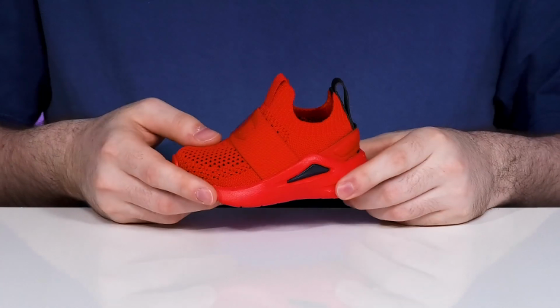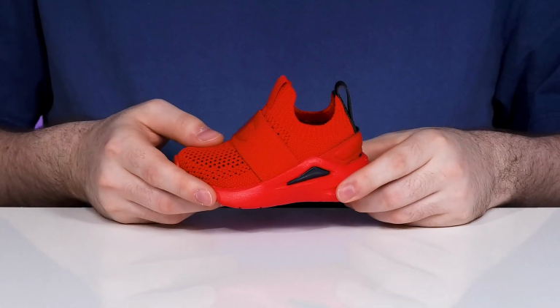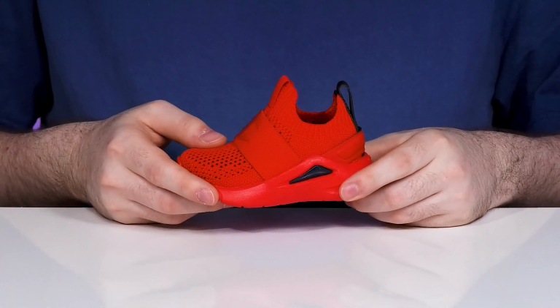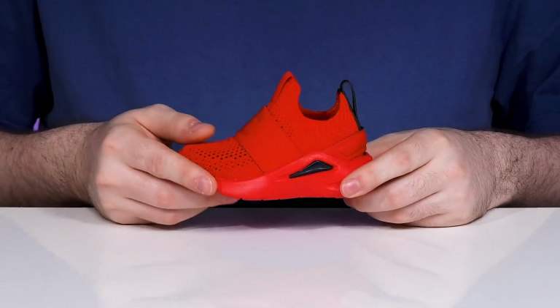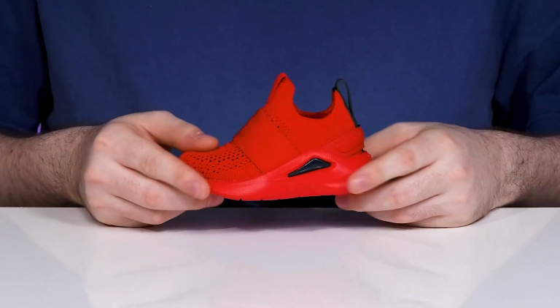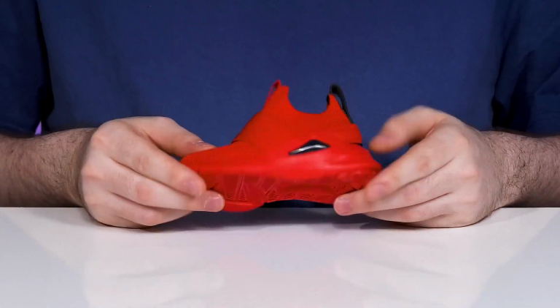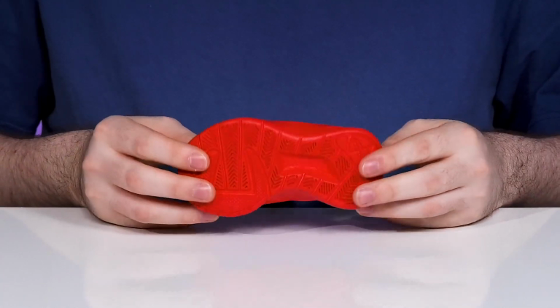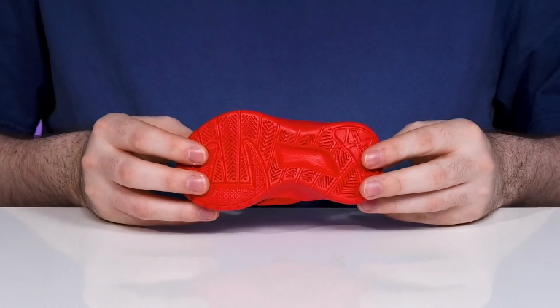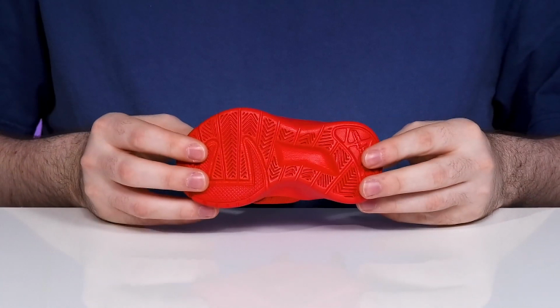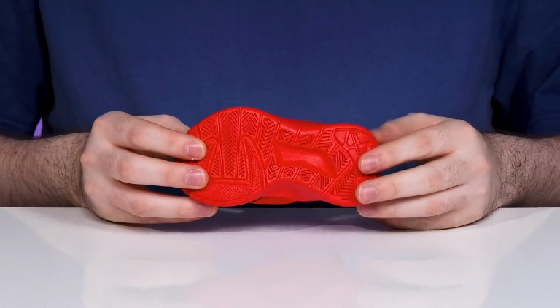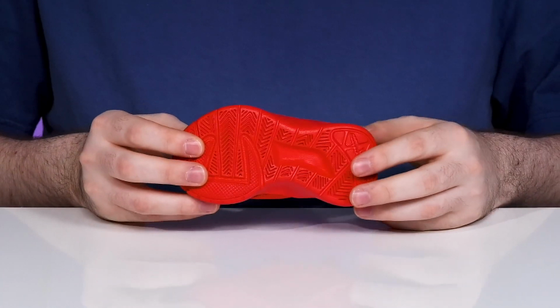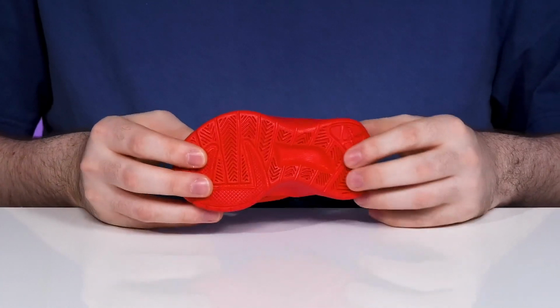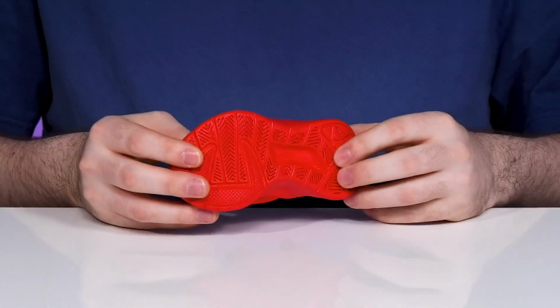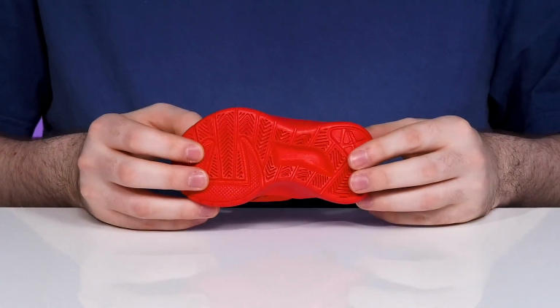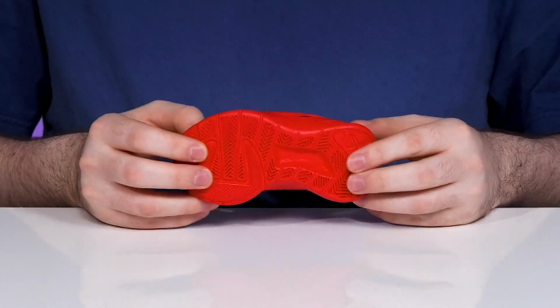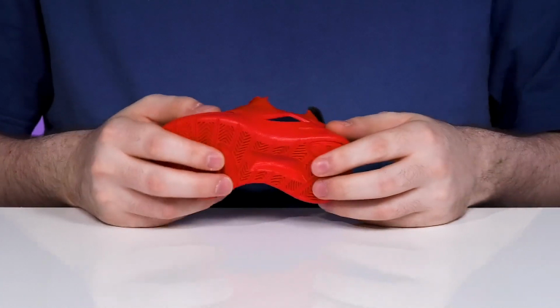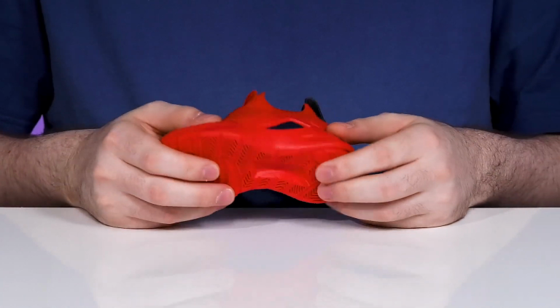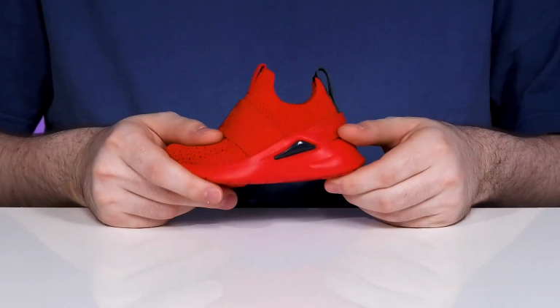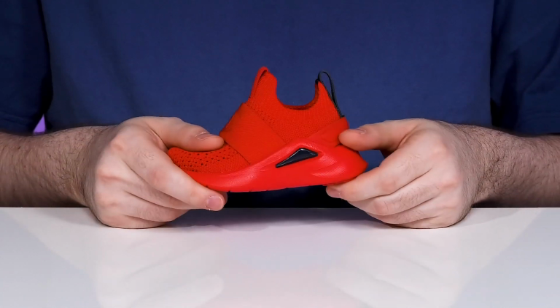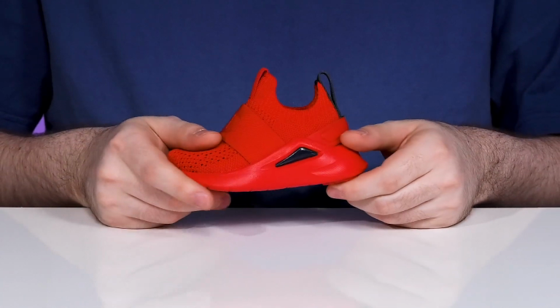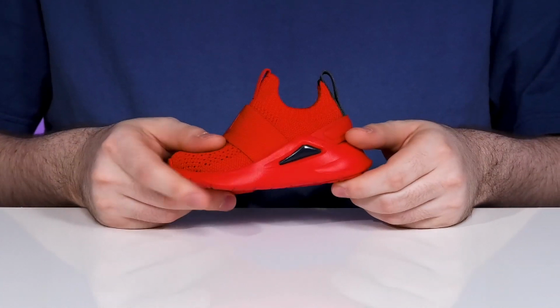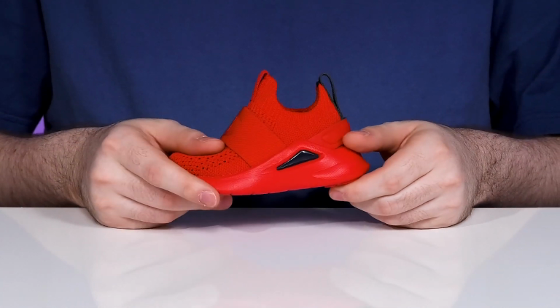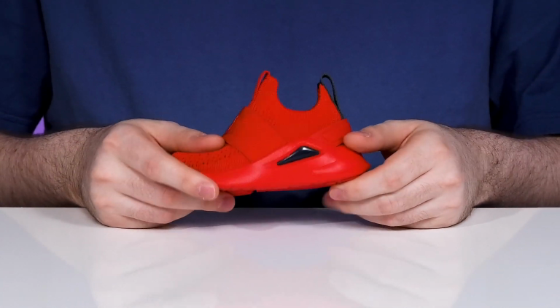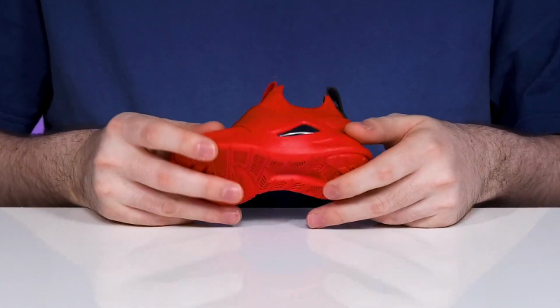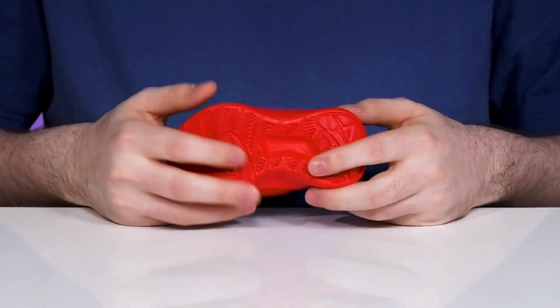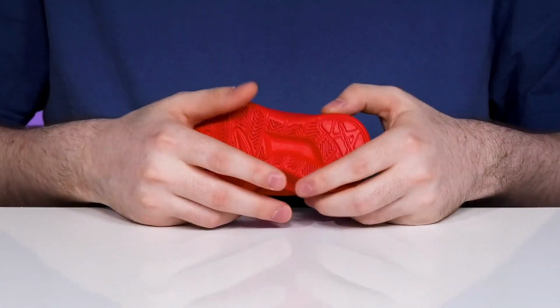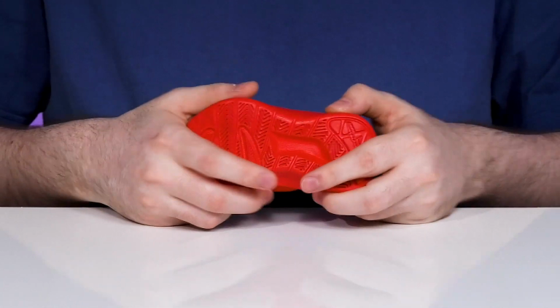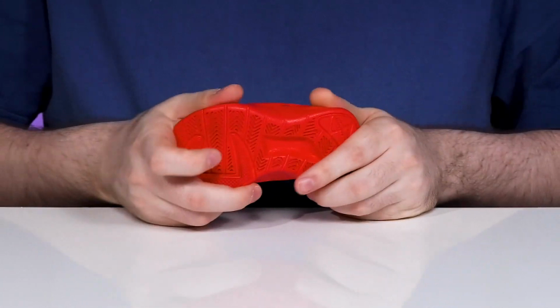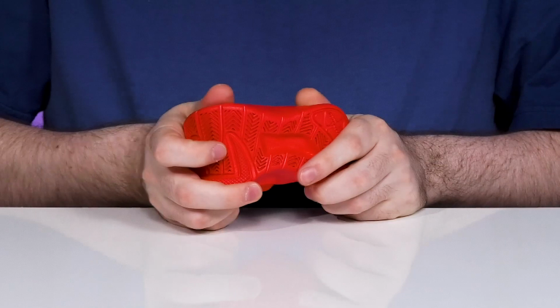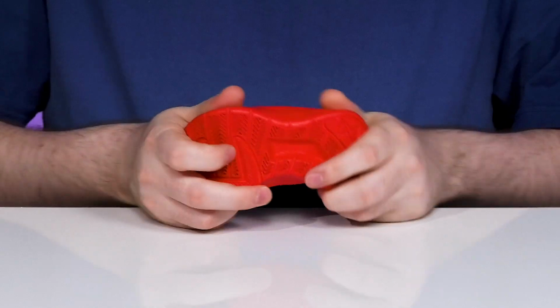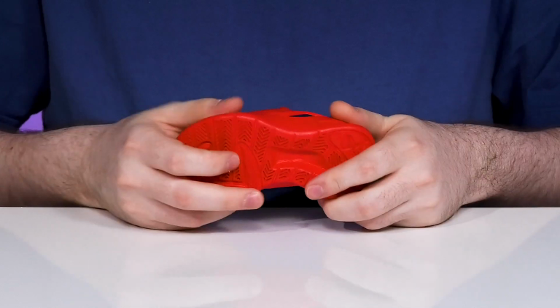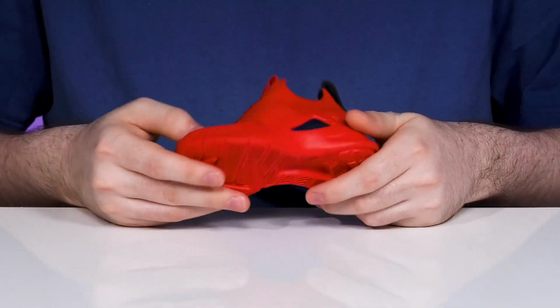Underneath it has an all-in-one synthetic outsole that's pretty grippy and supportive, adding some bounce back and flex throughout.